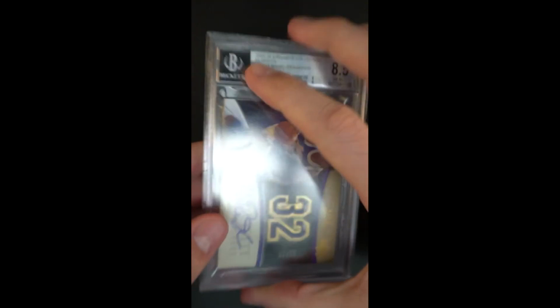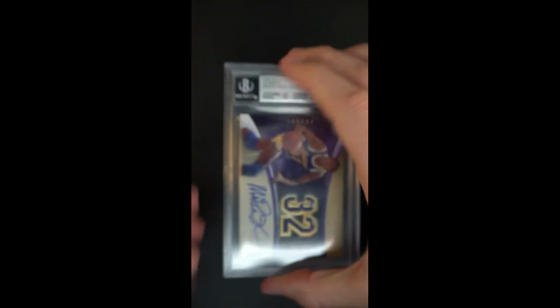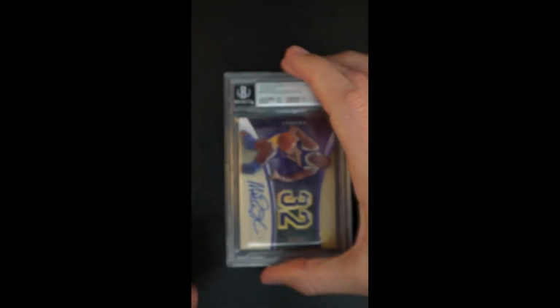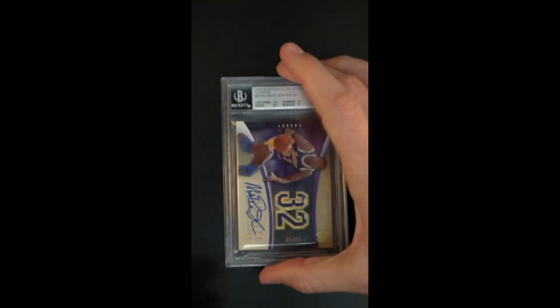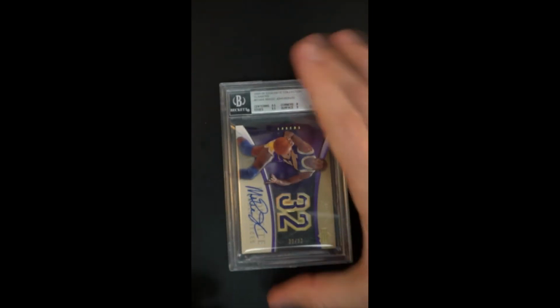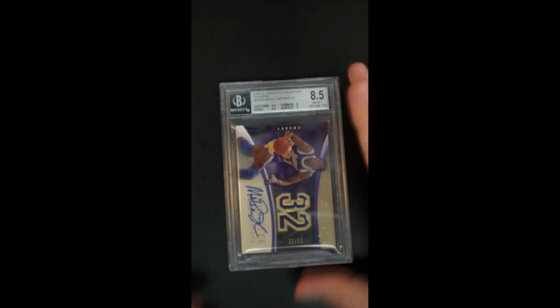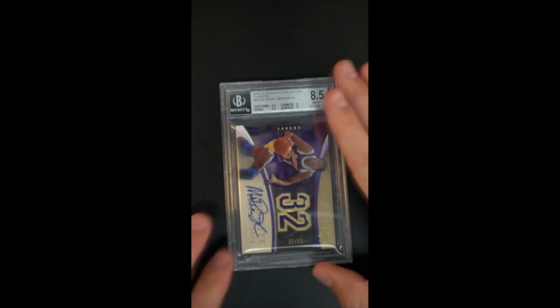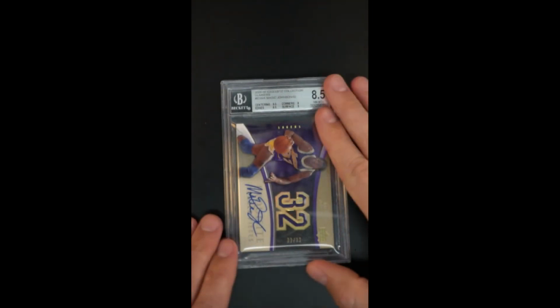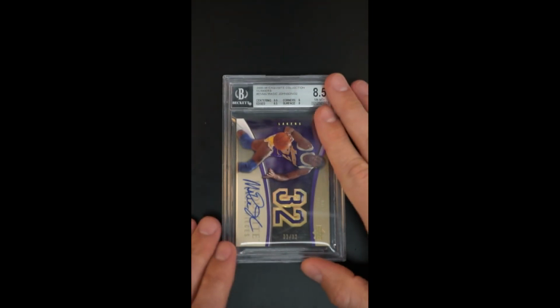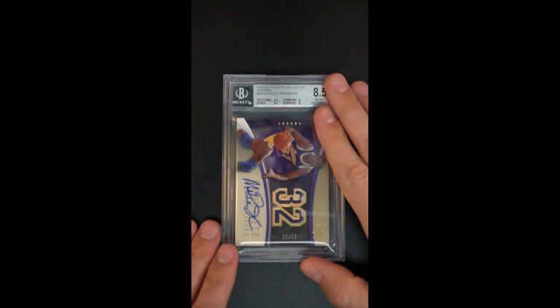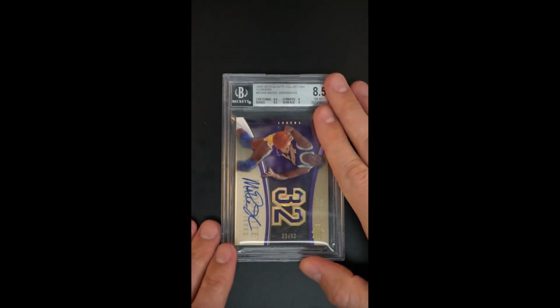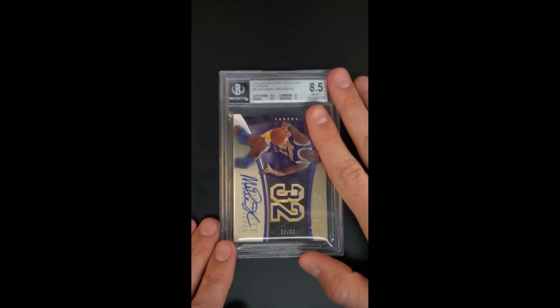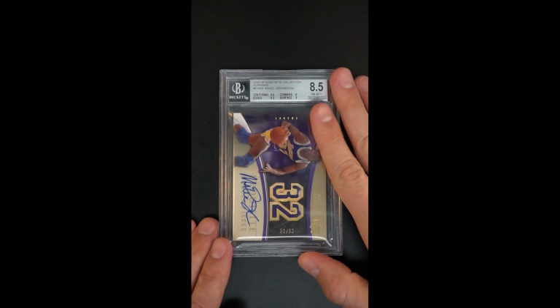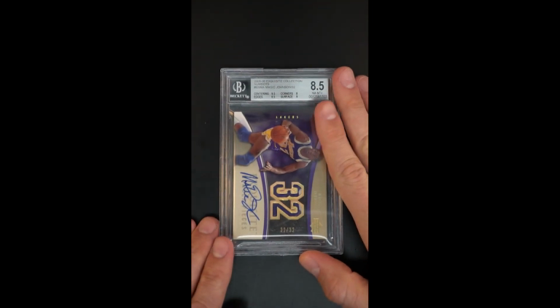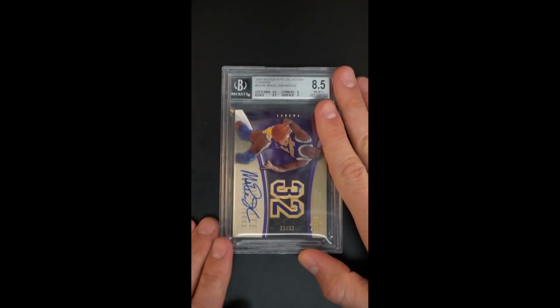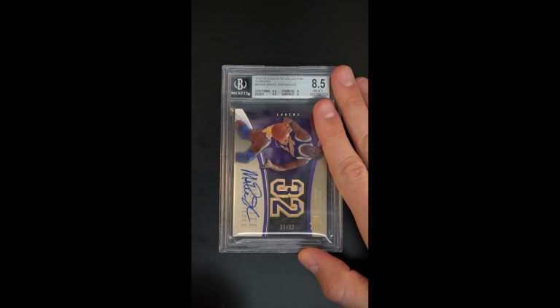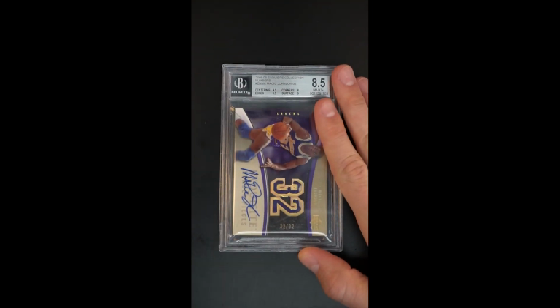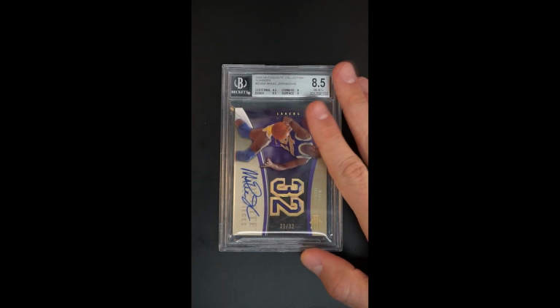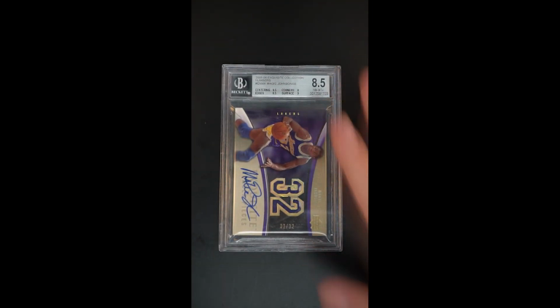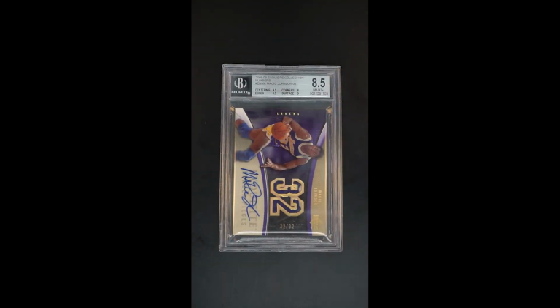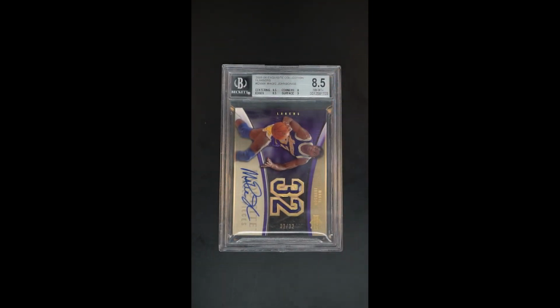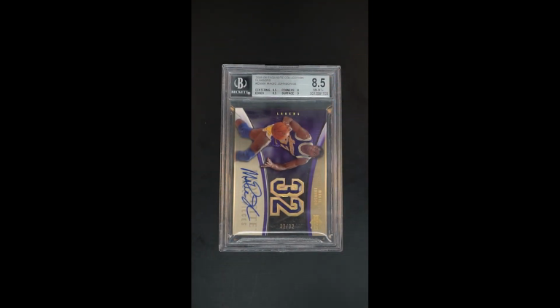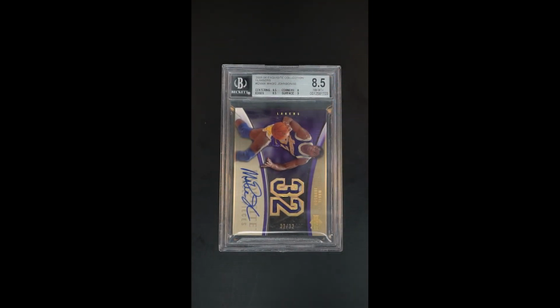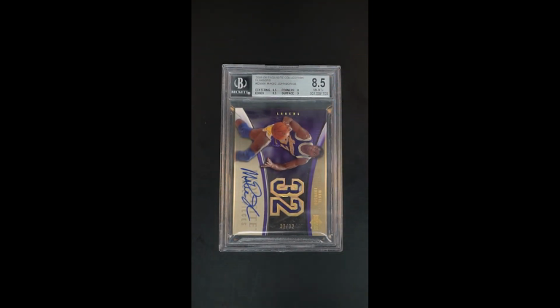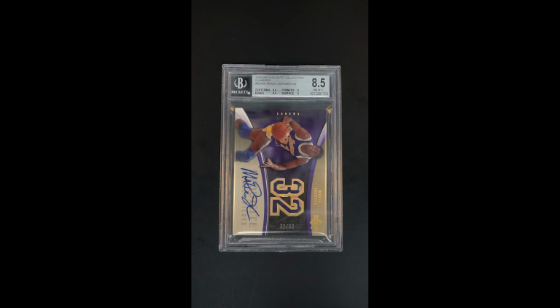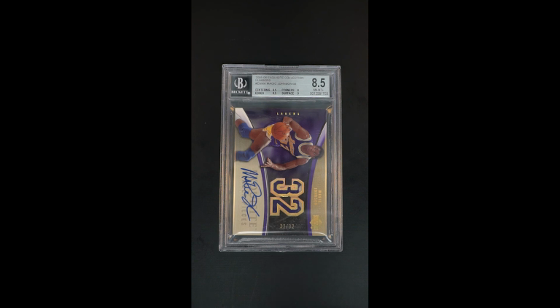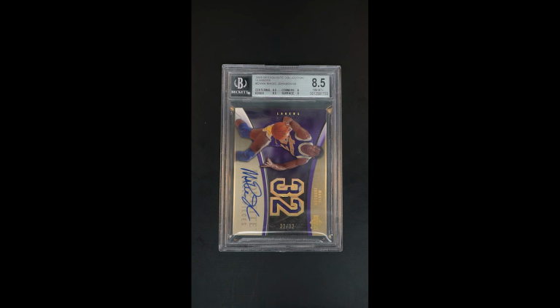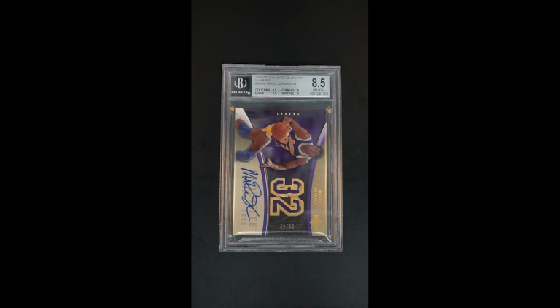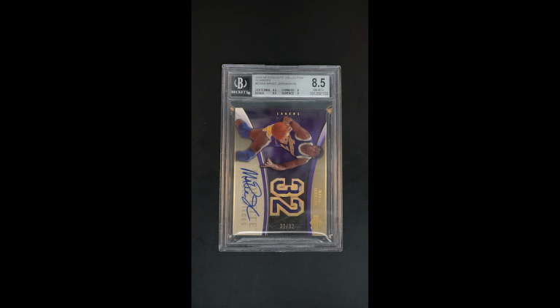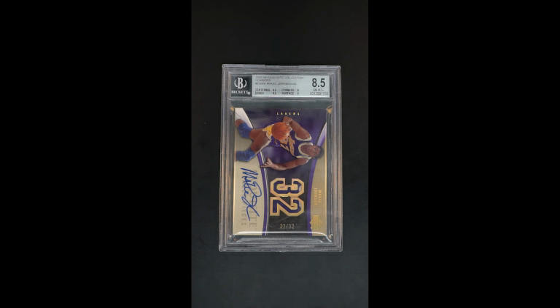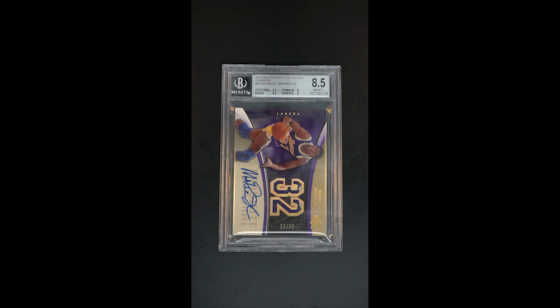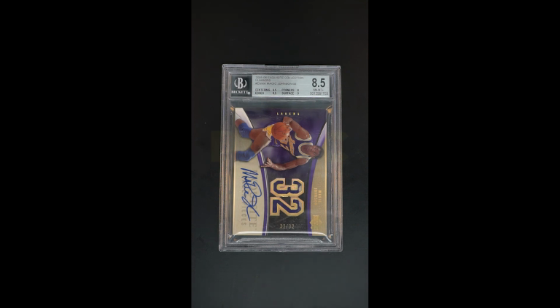Really a beautiful piece. Serial number, jersey 32 of 32. Doesn't get any better than that.